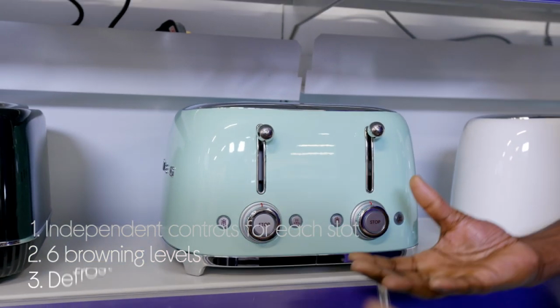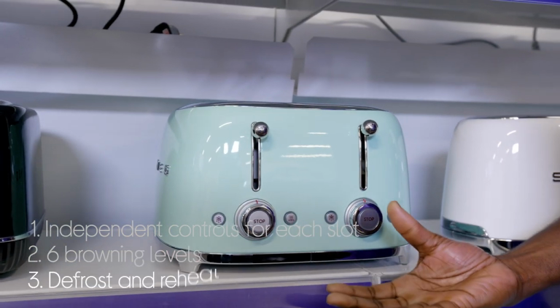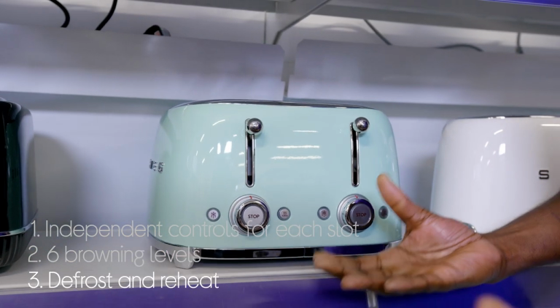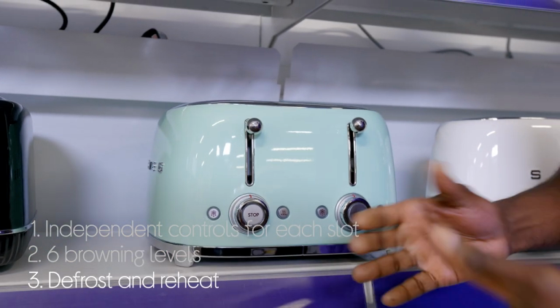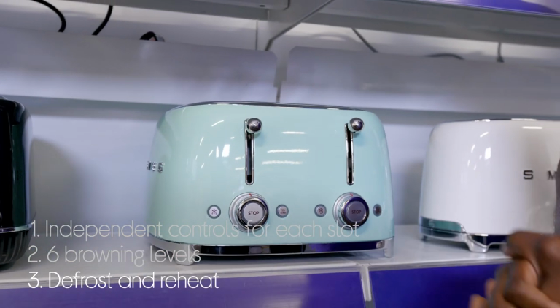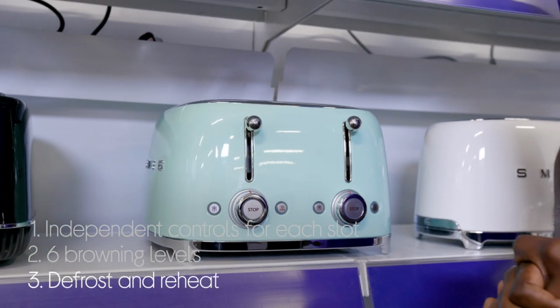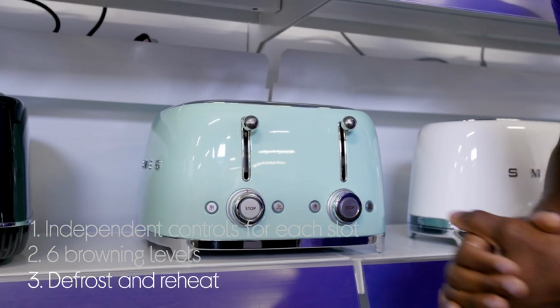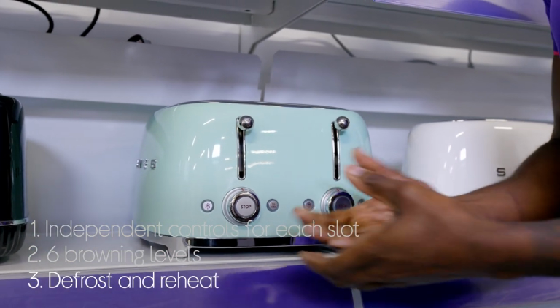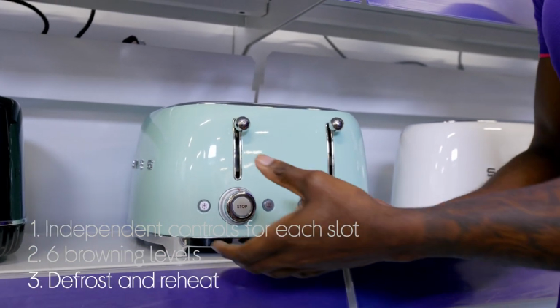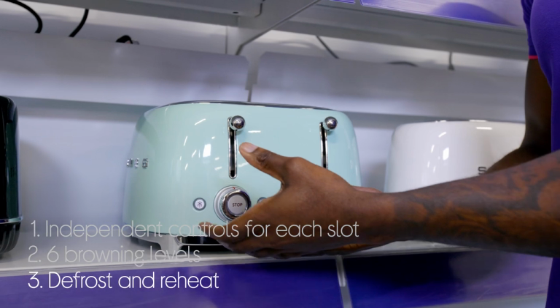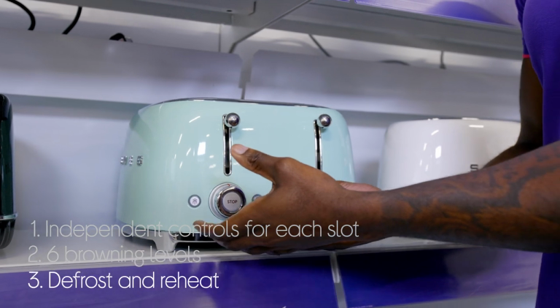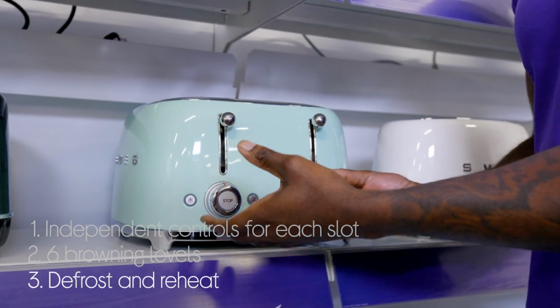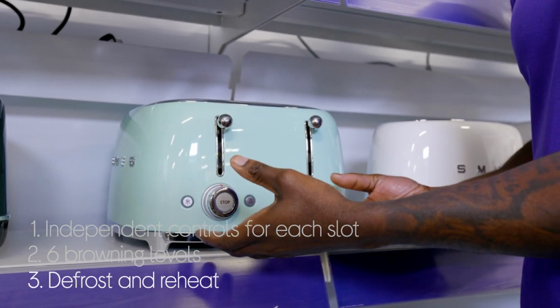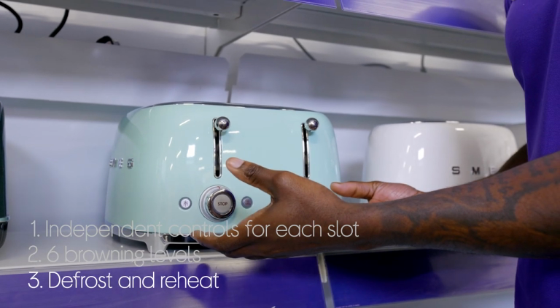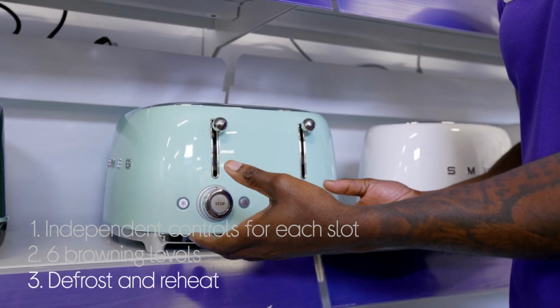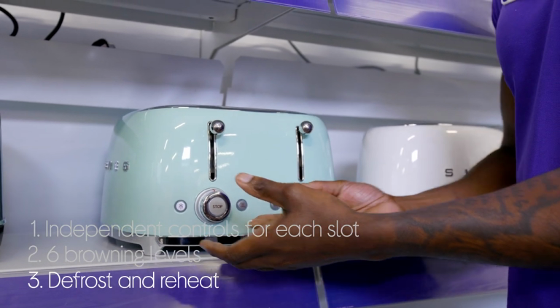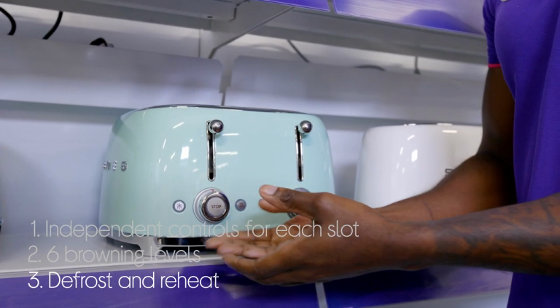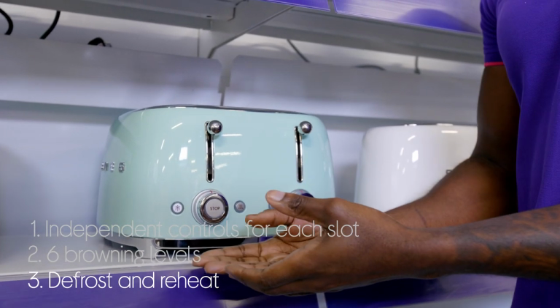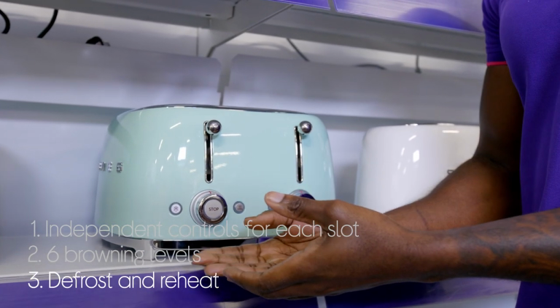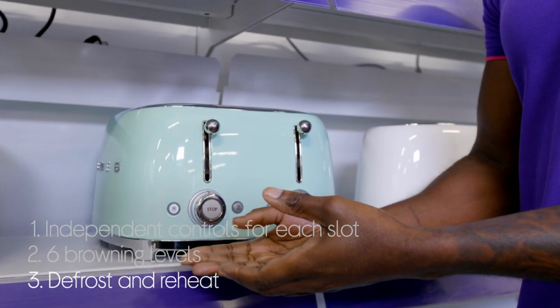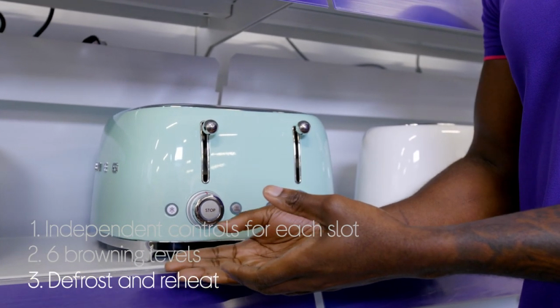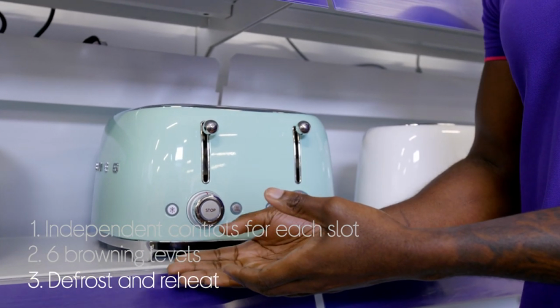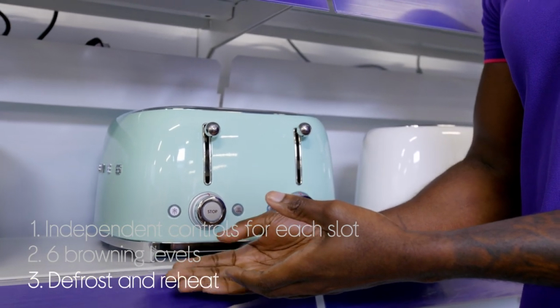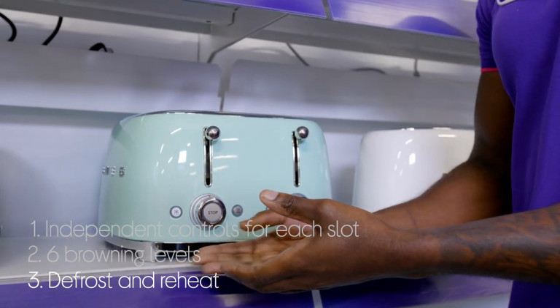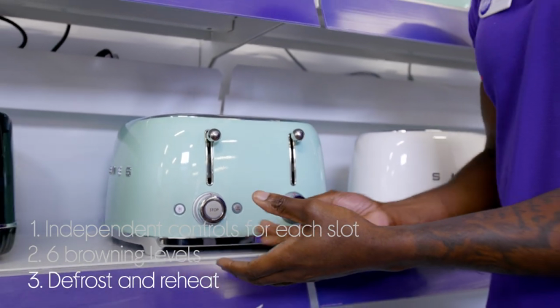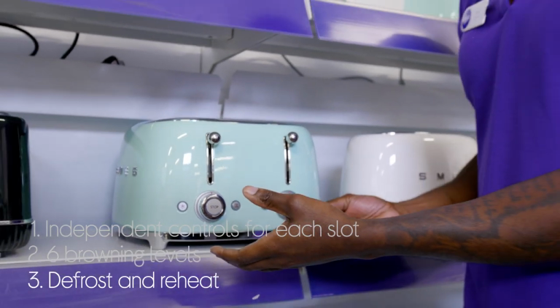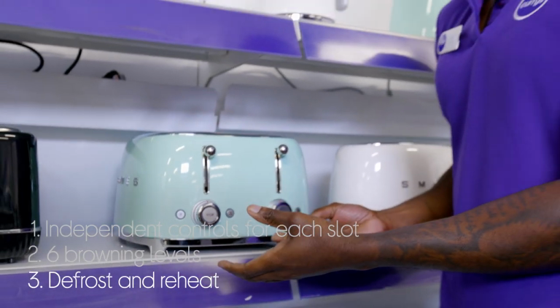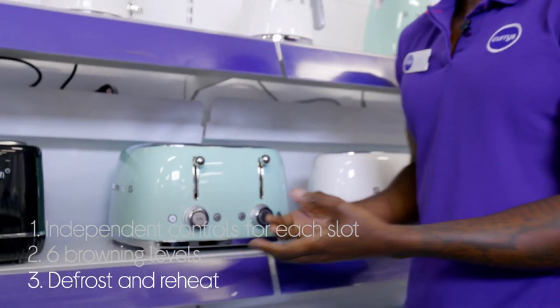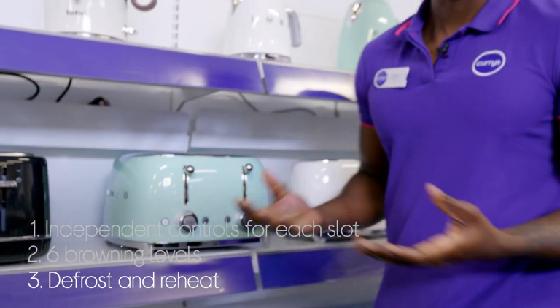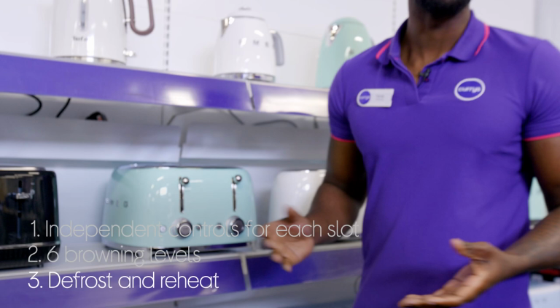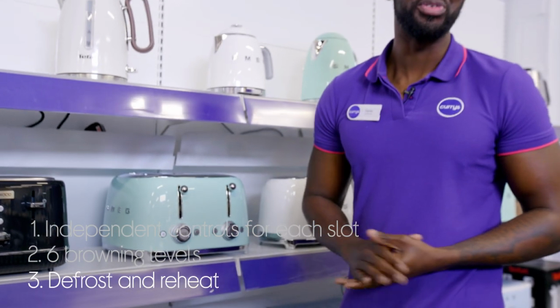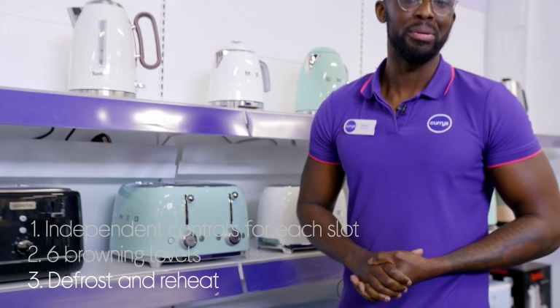It does more than just toast. There are multiple functions, including defrost when you've got frozen bread and reheat for warming forgotten slices without toasting them.